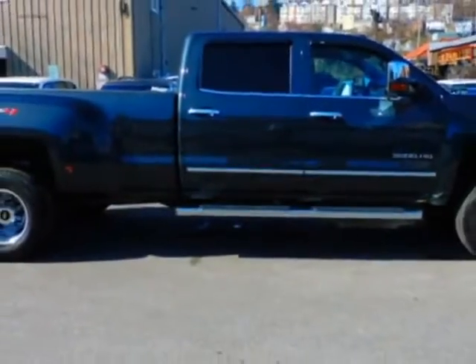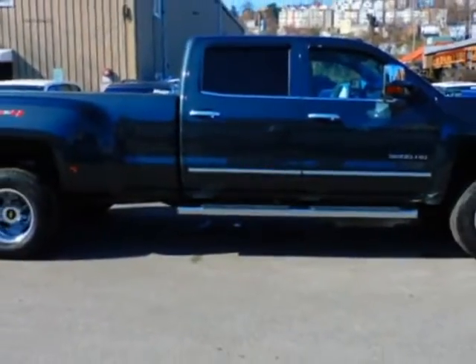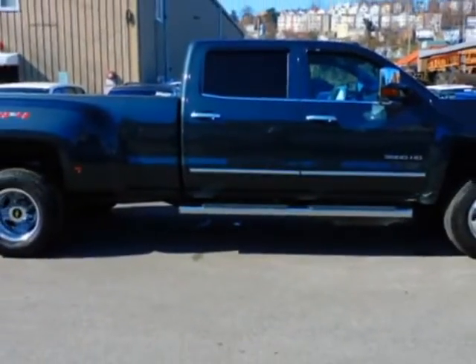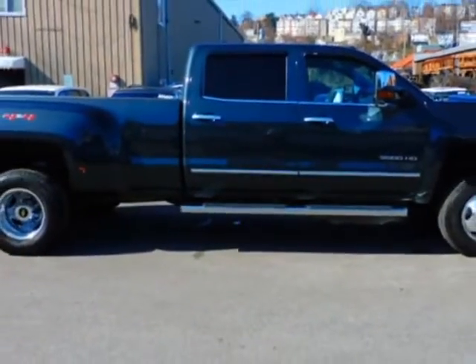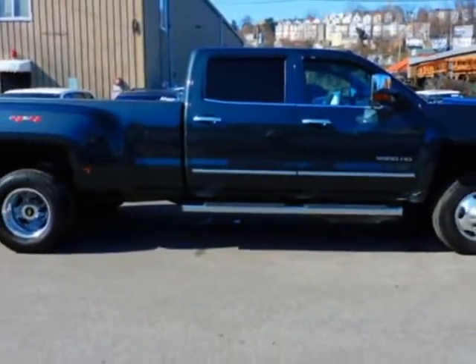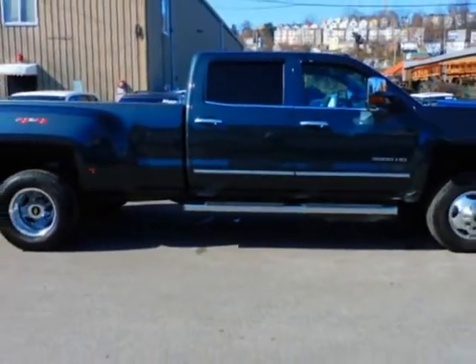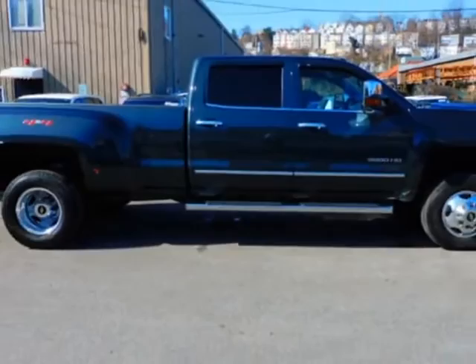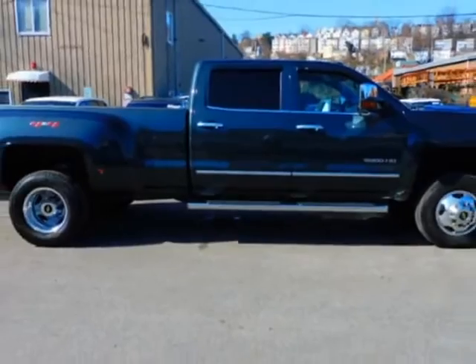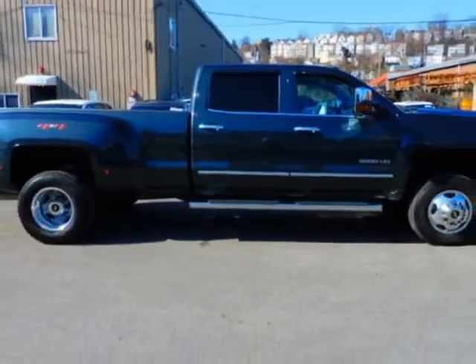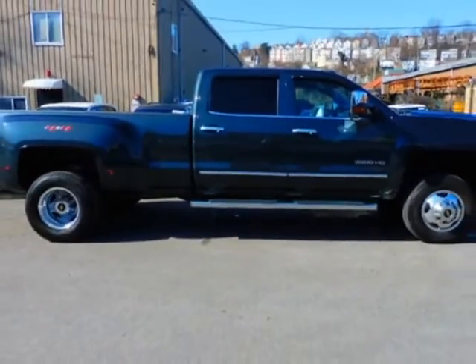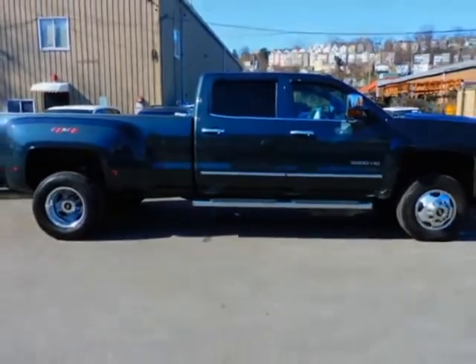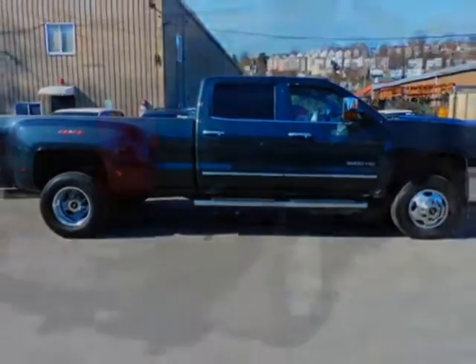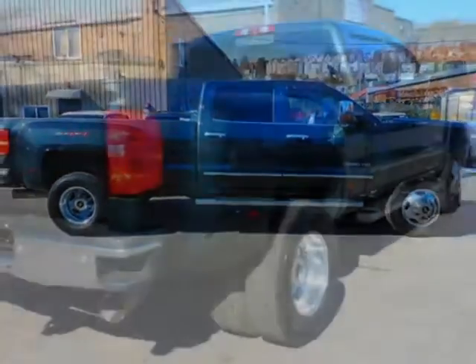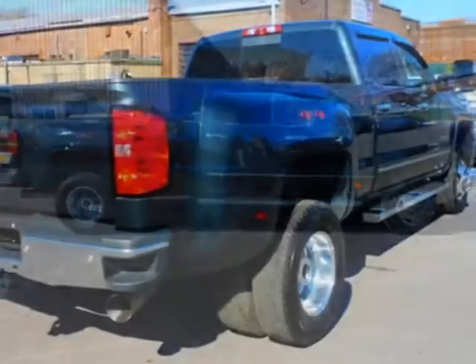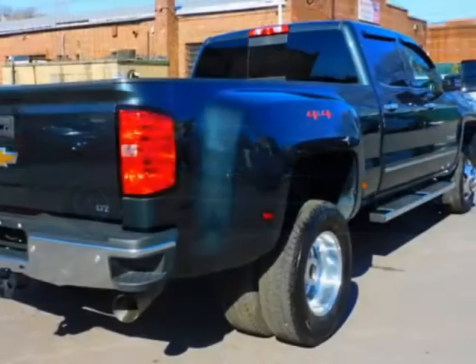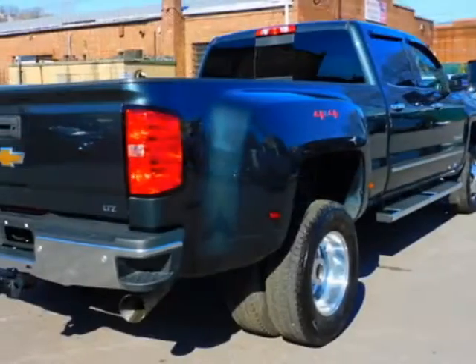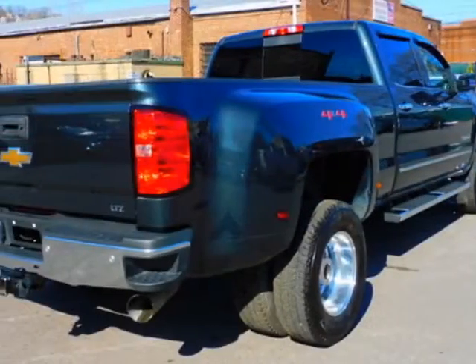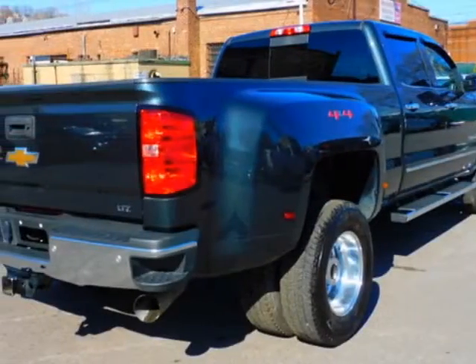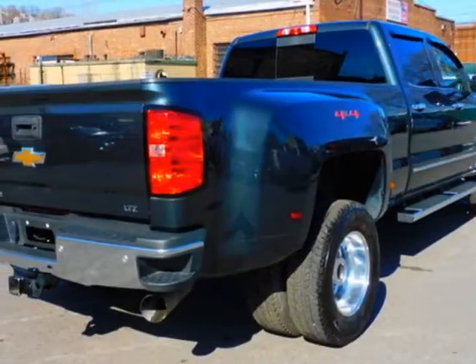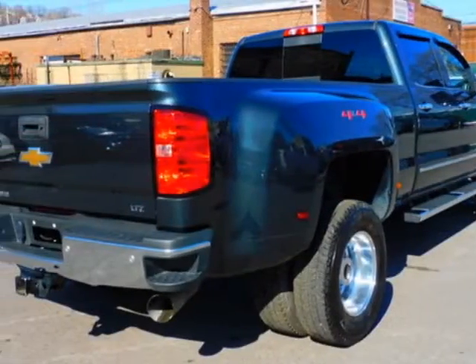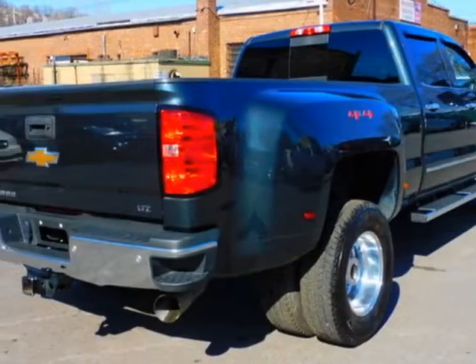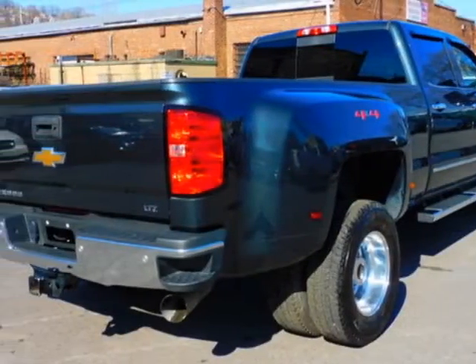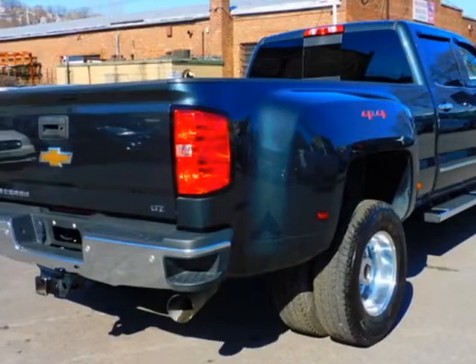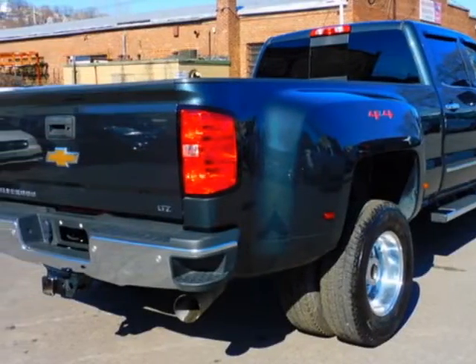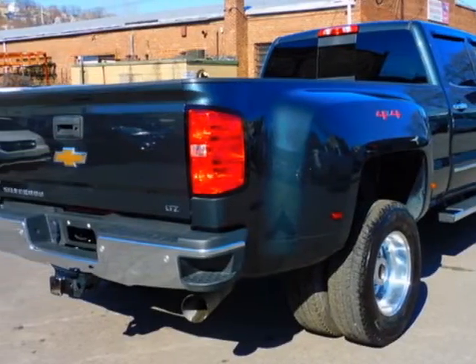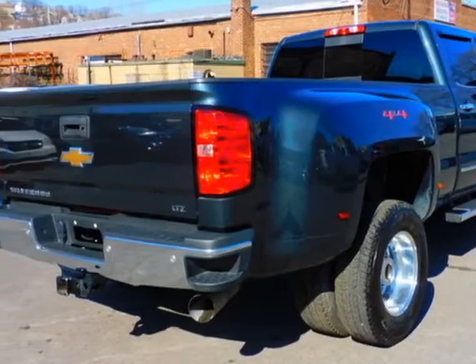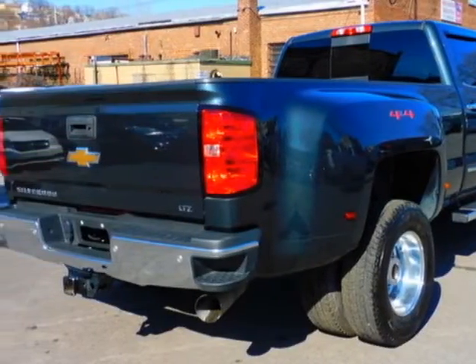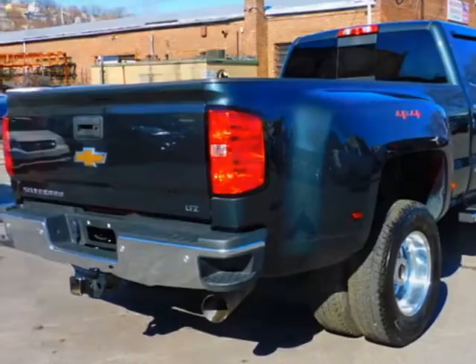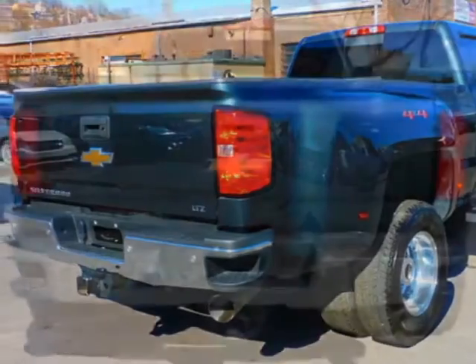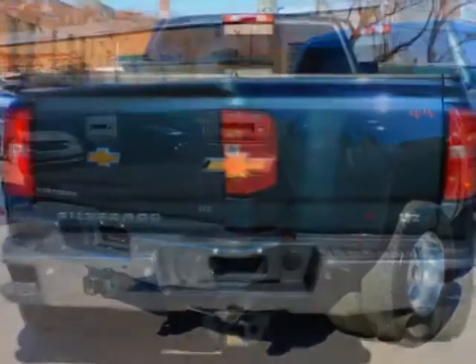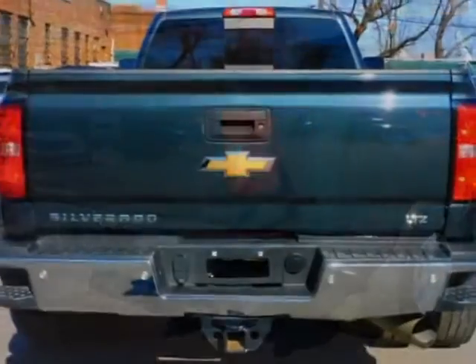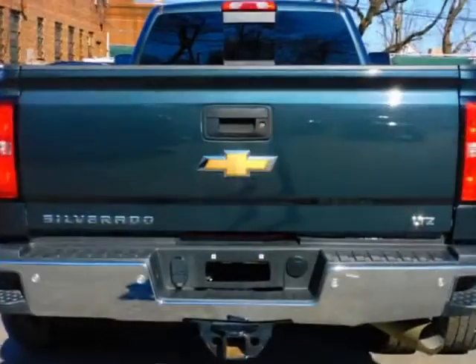This Silverado 3500 HD boasts a 6.6 liter engine and has an automatic transmission.